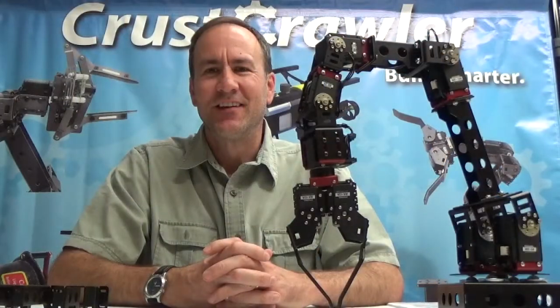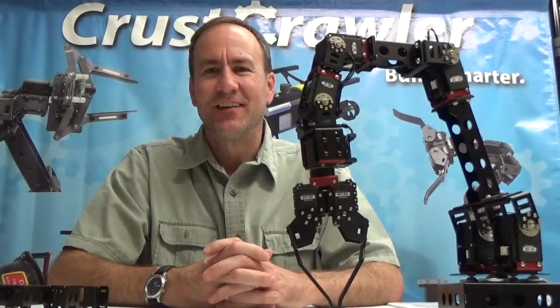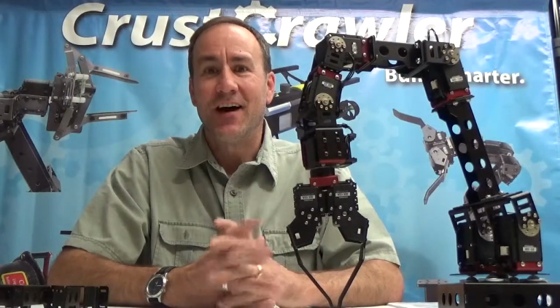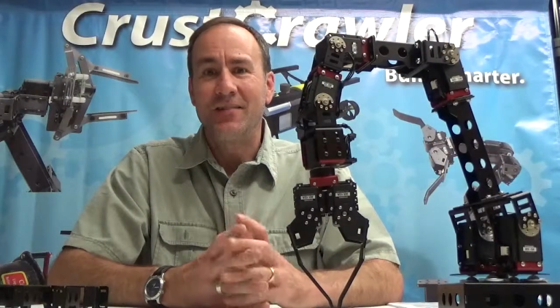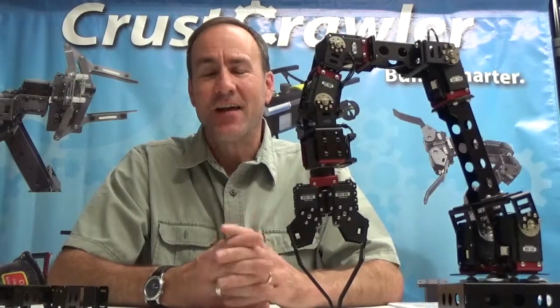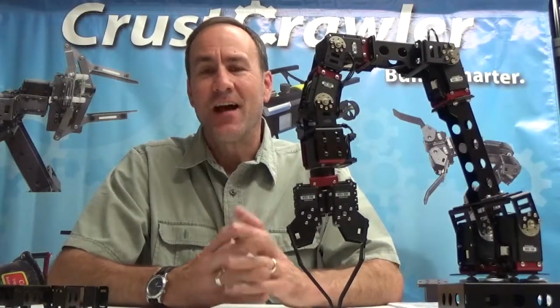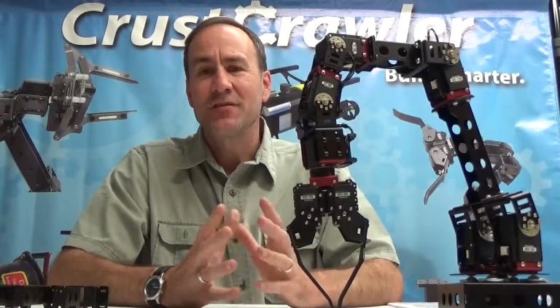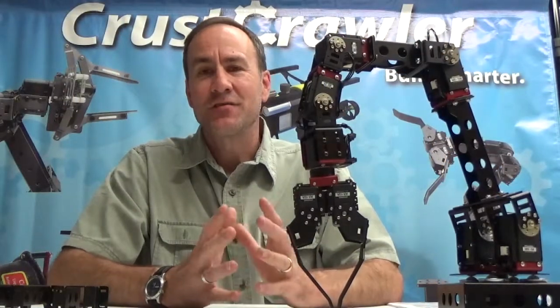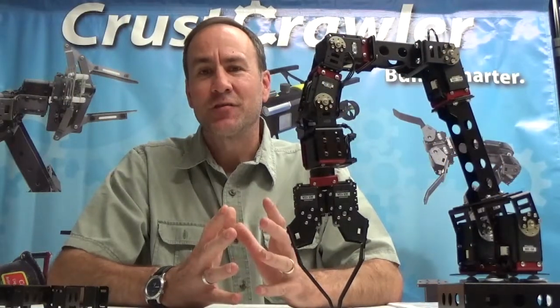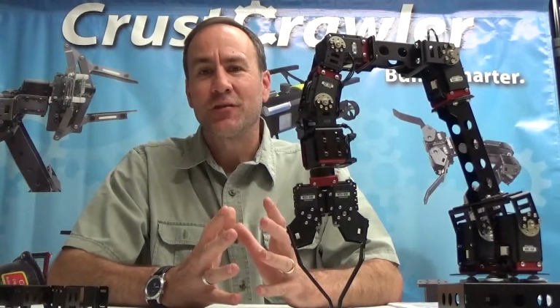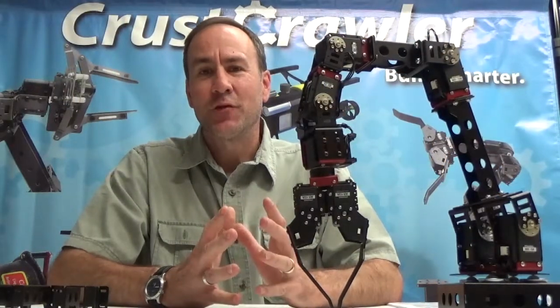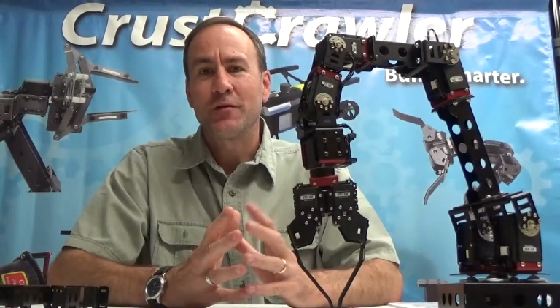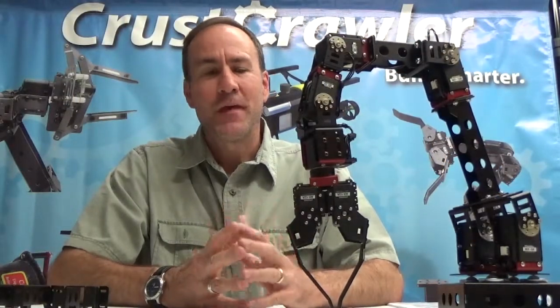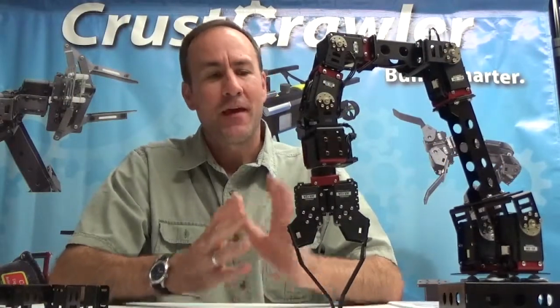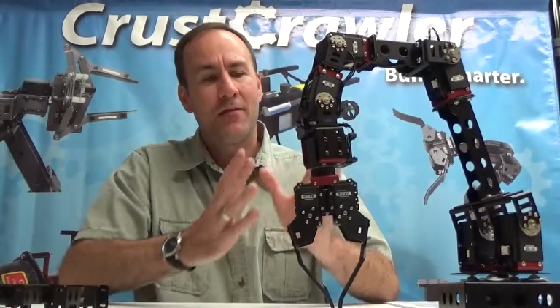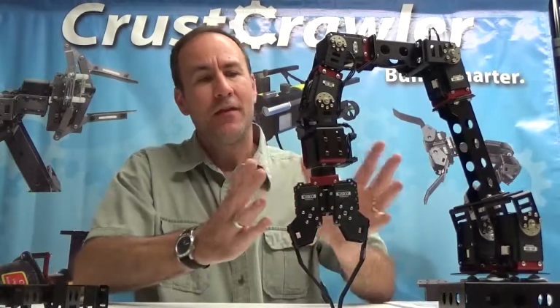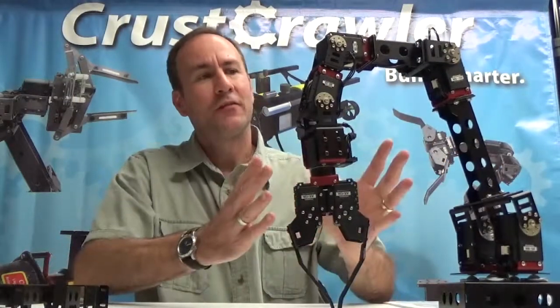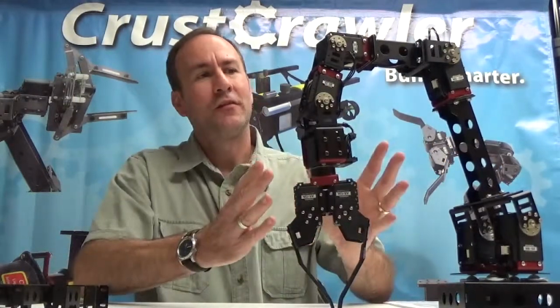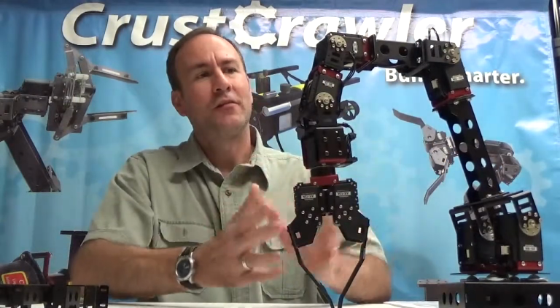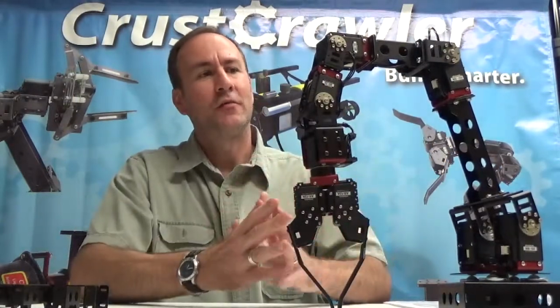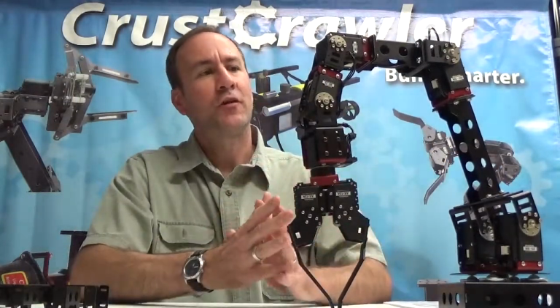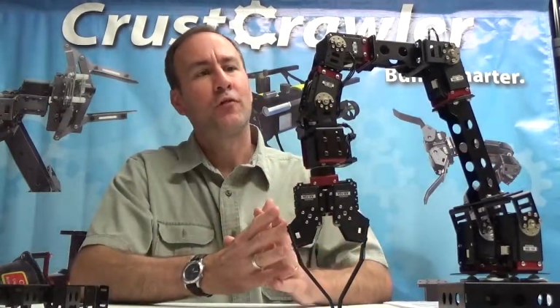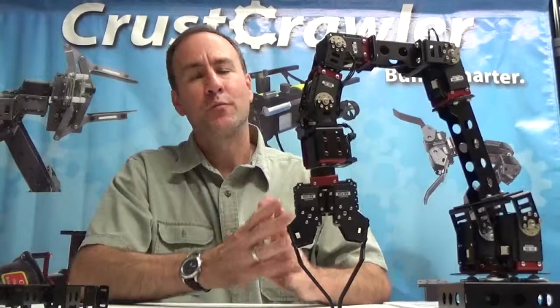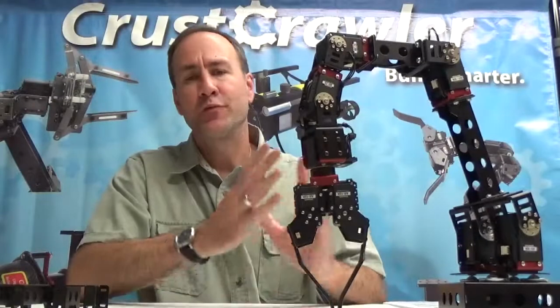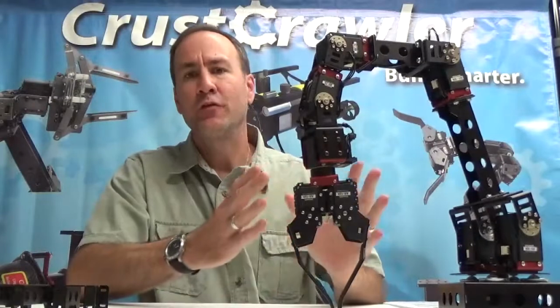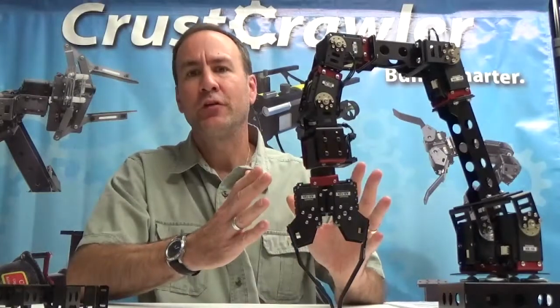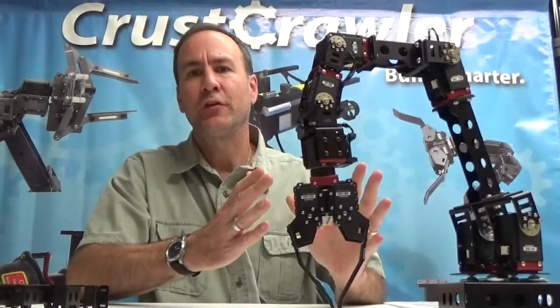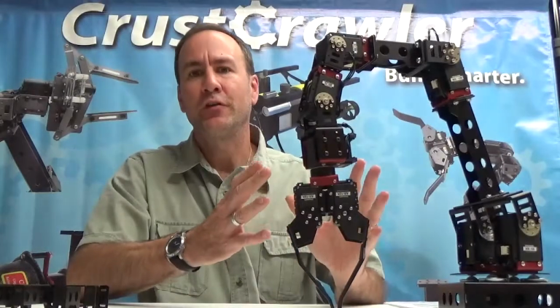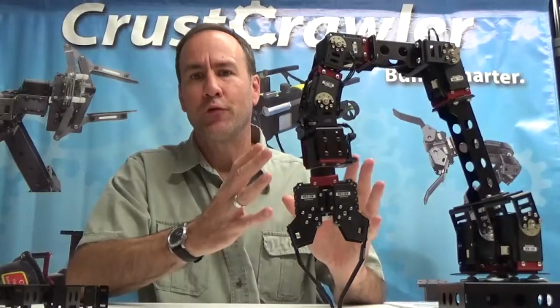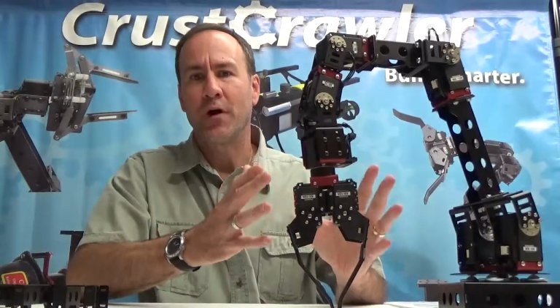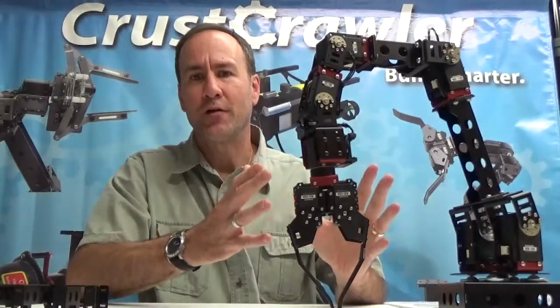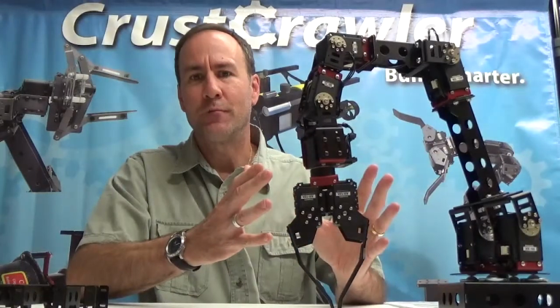Hi, I'm Alex Dirks of CrestCrawler, and this is the CrestCrawler Pro Series robotic arm.